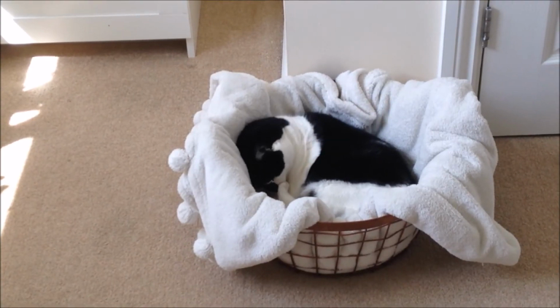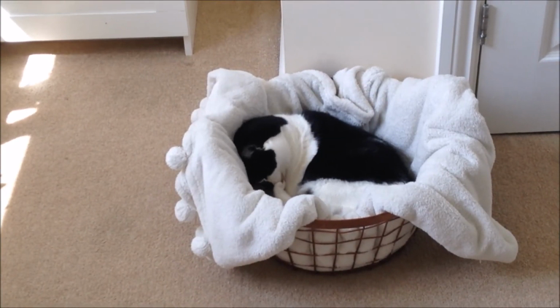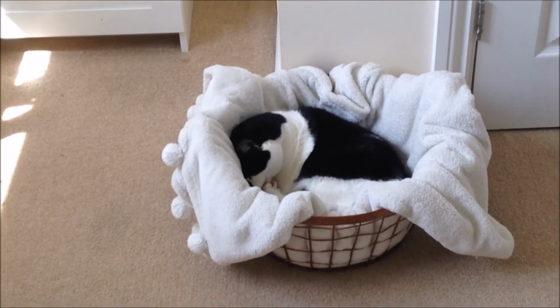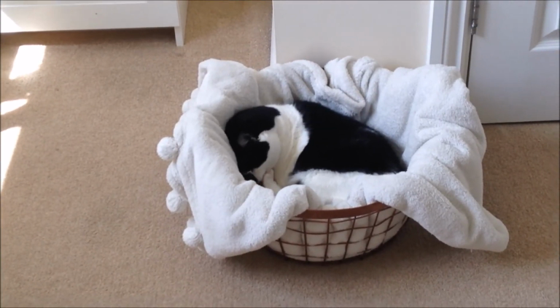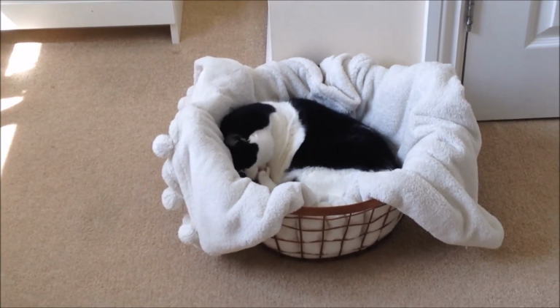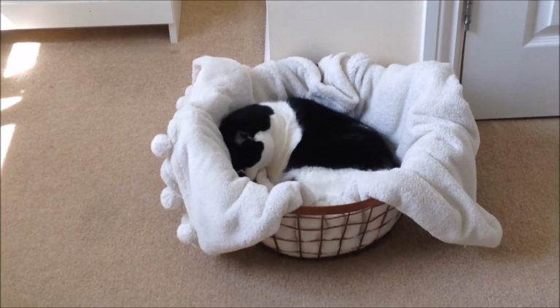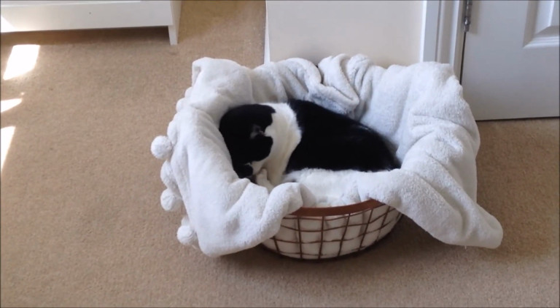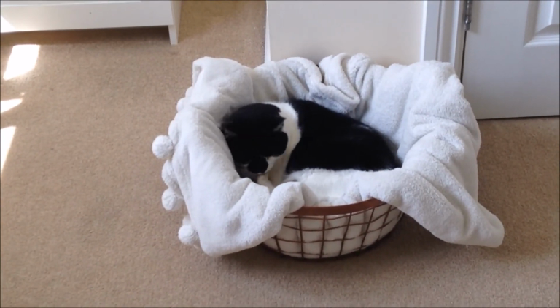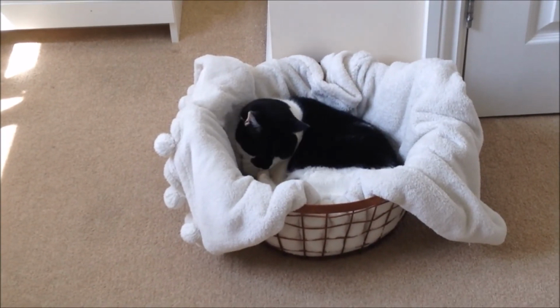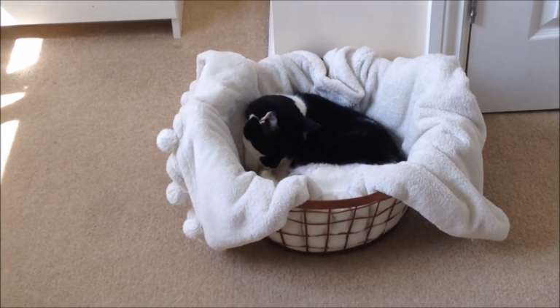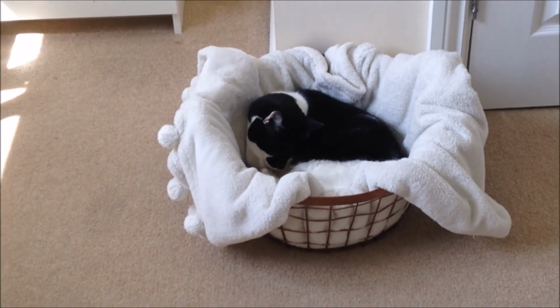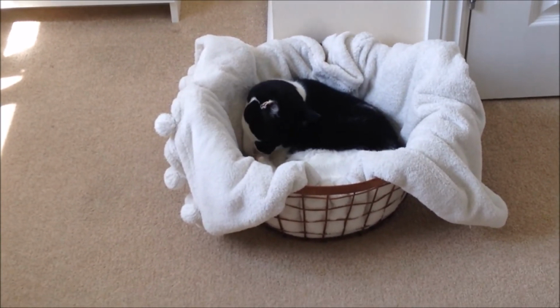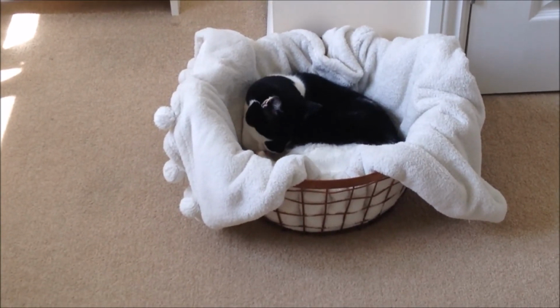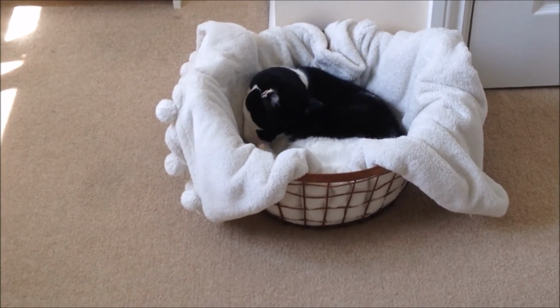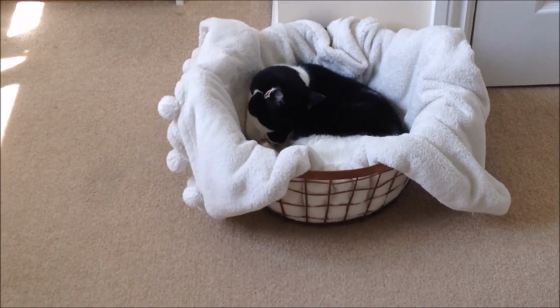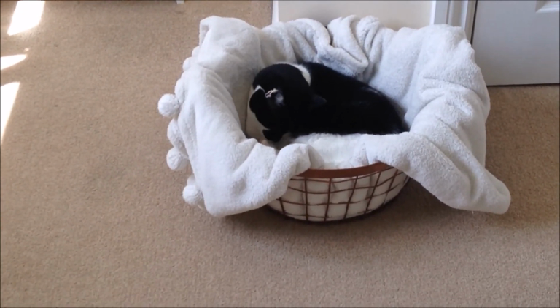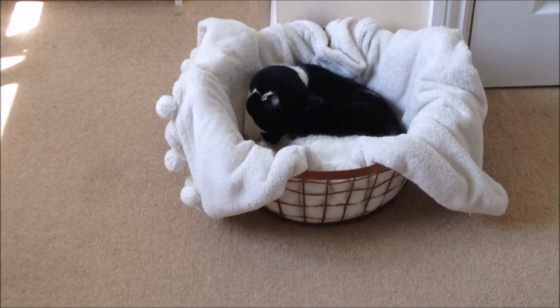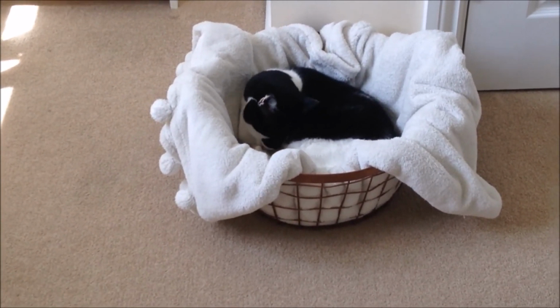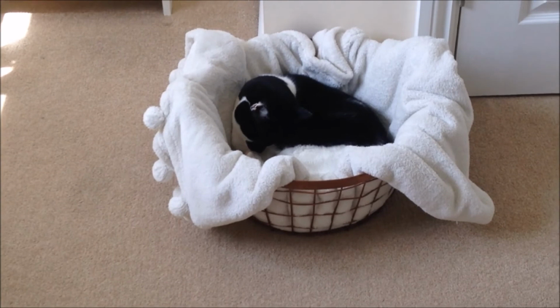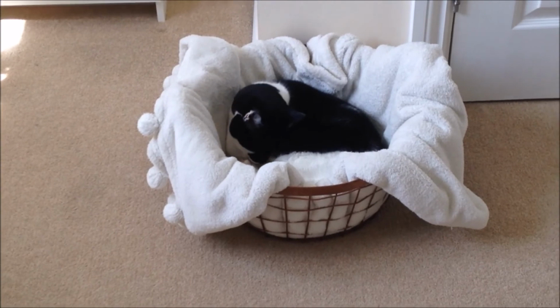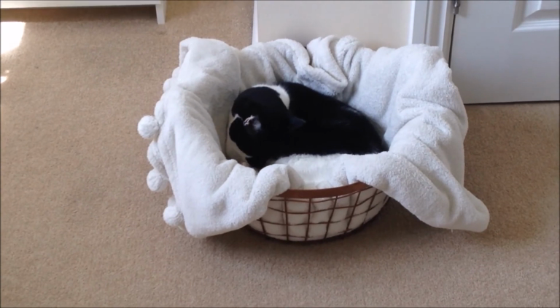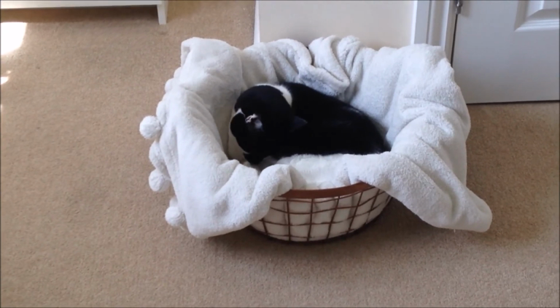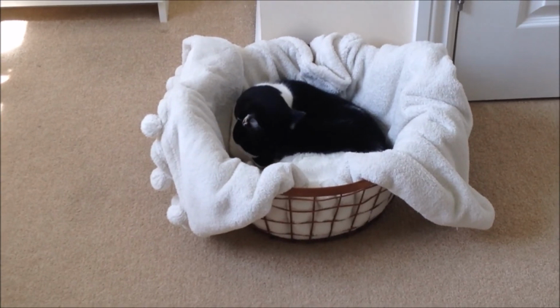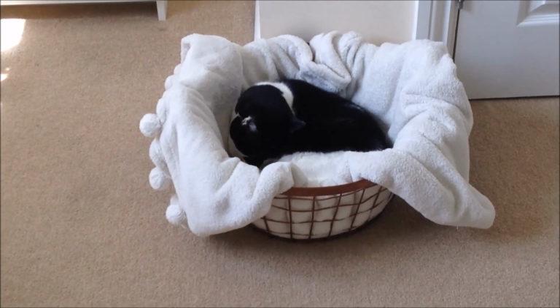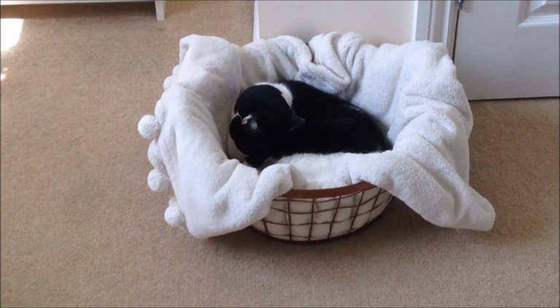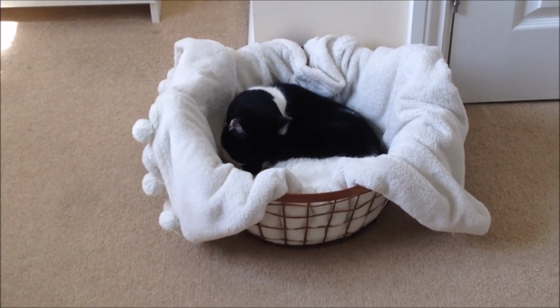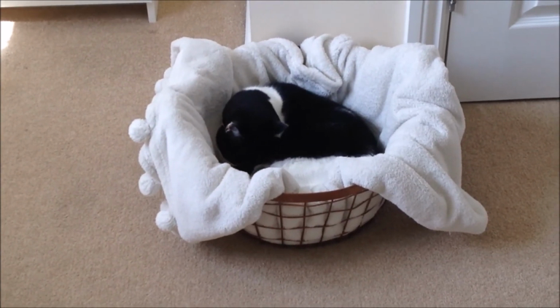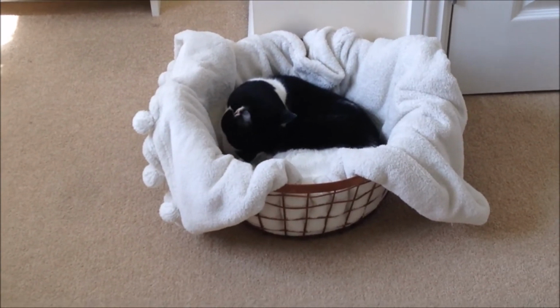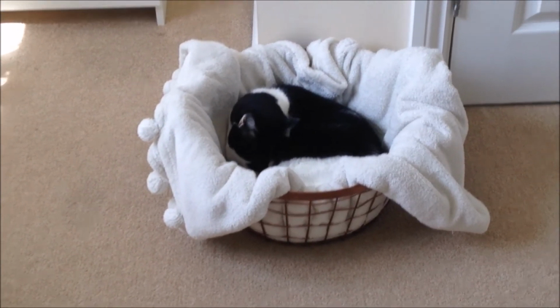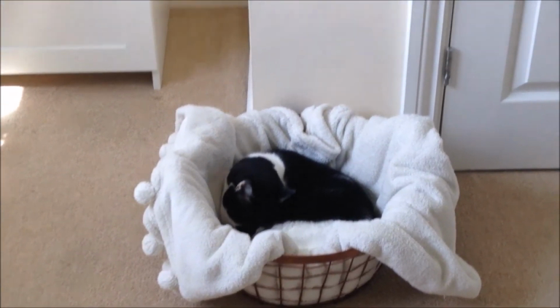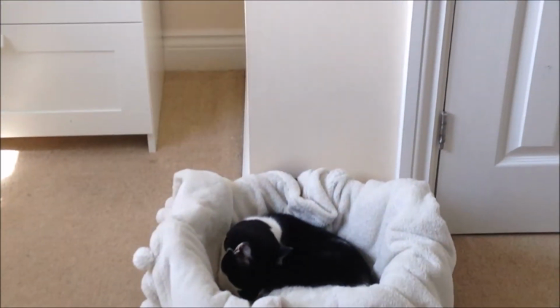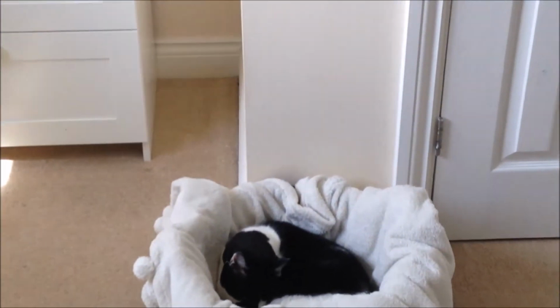And last but not least, I had to make a little bed for my cat Ethel, who always likes to be where I am.